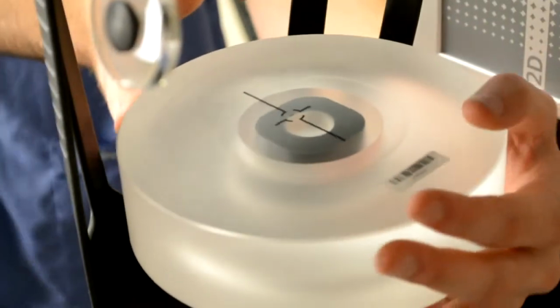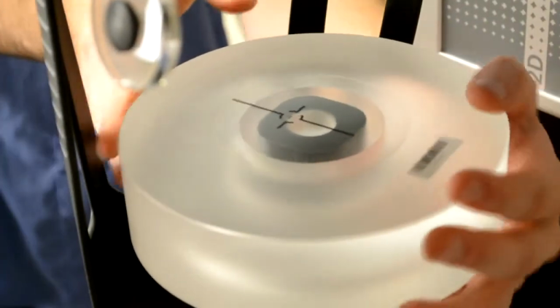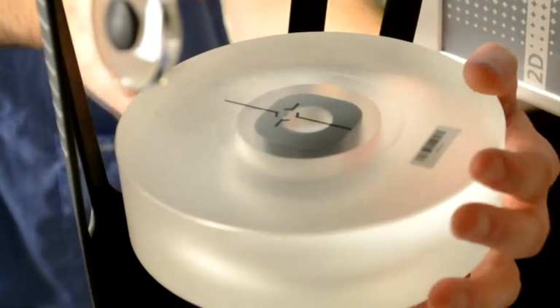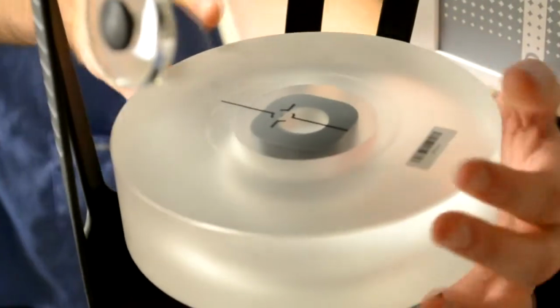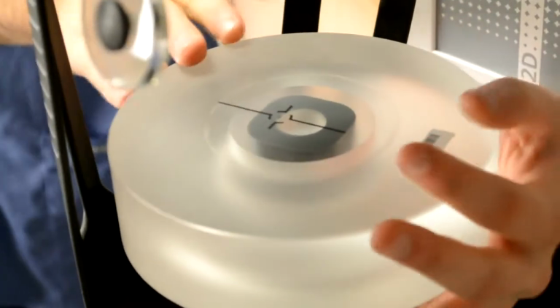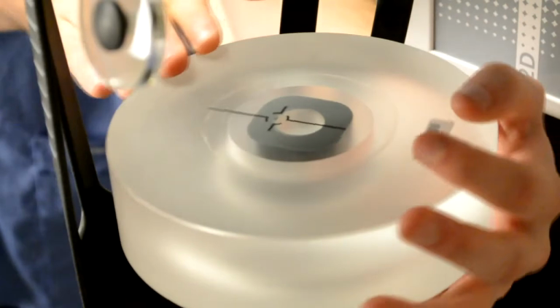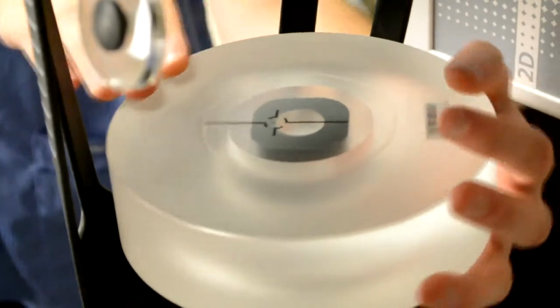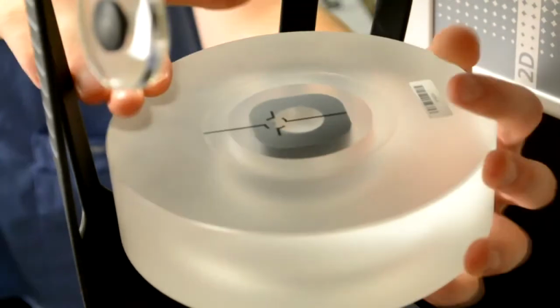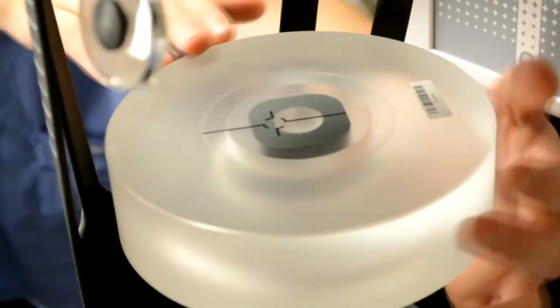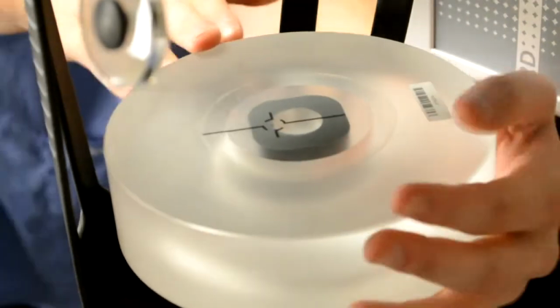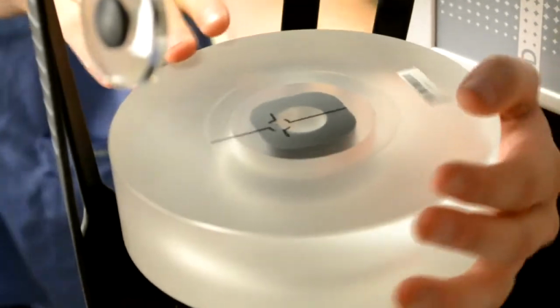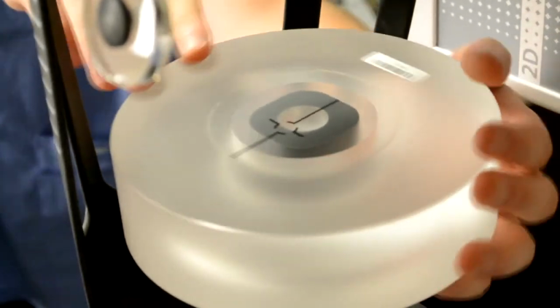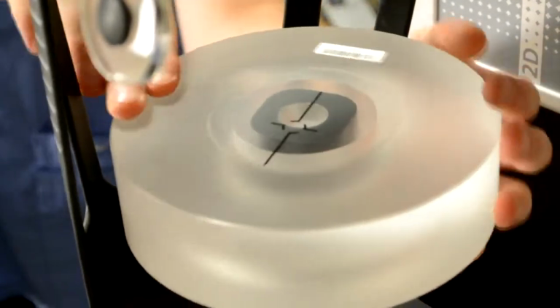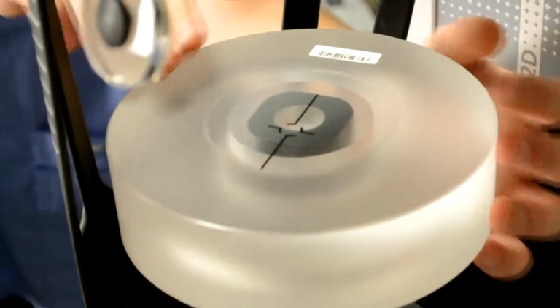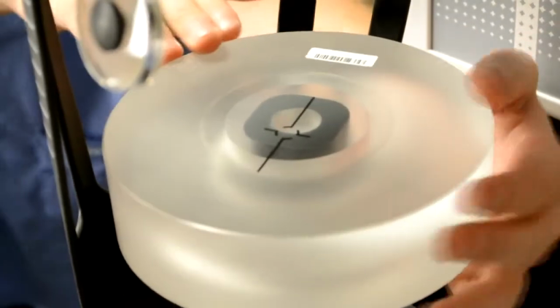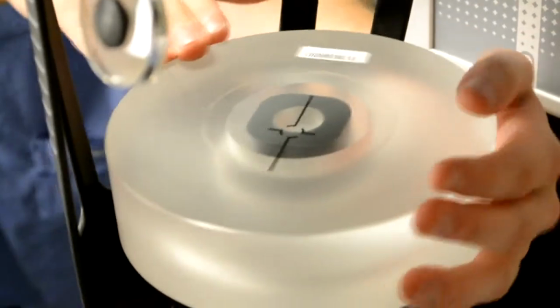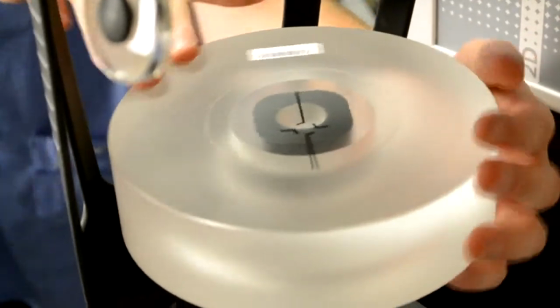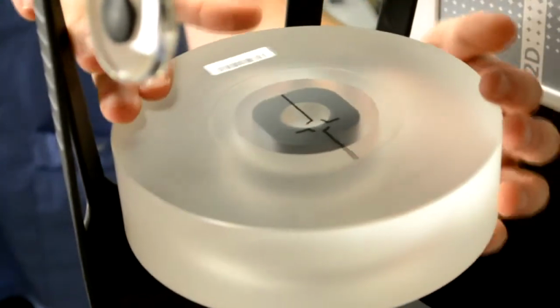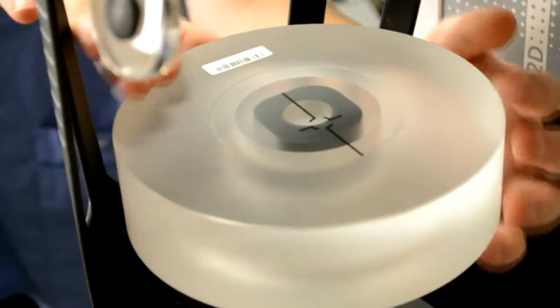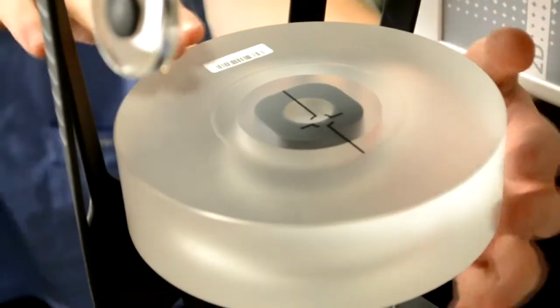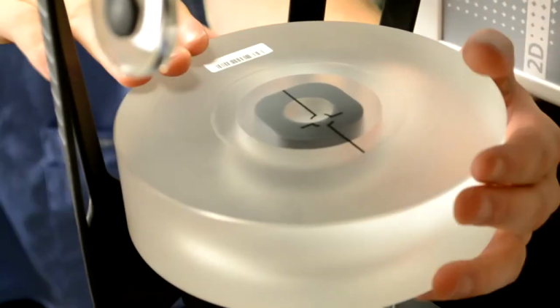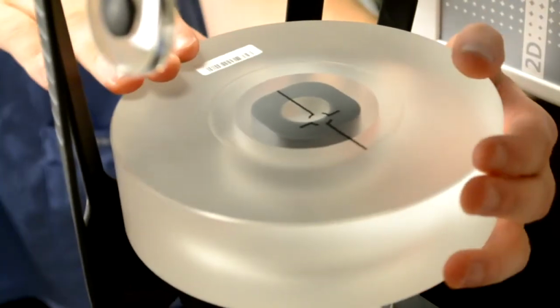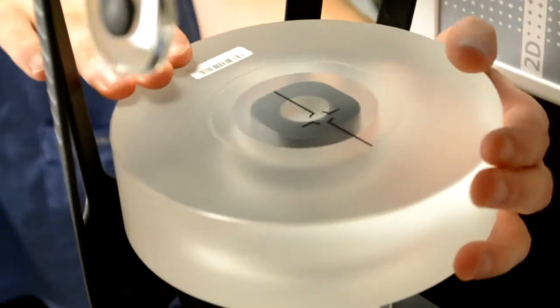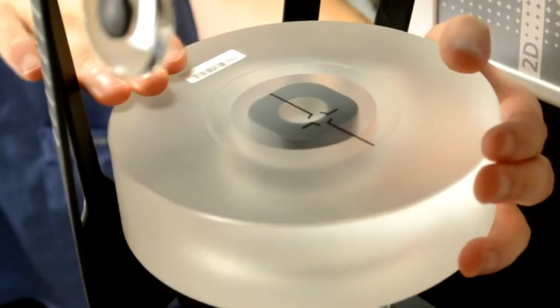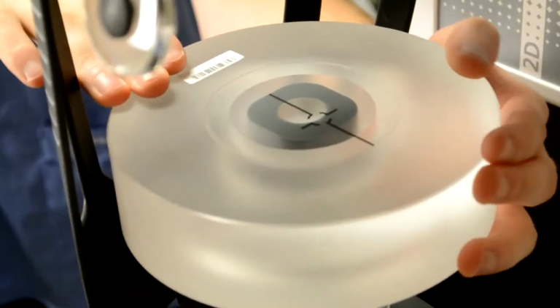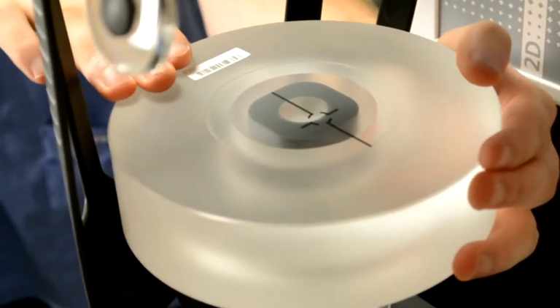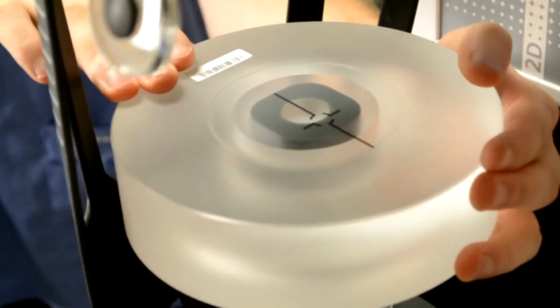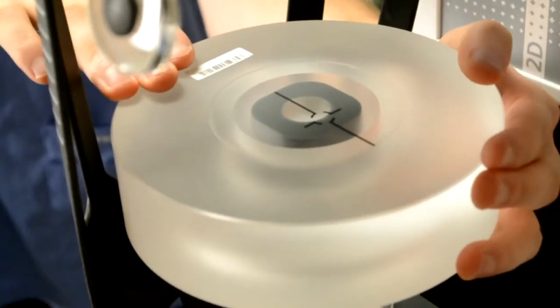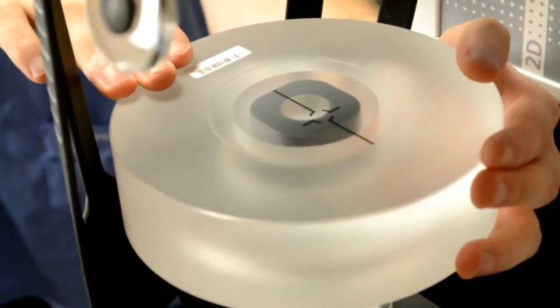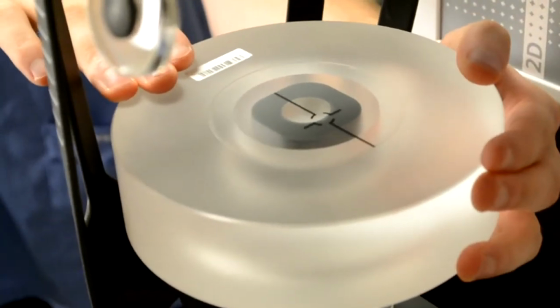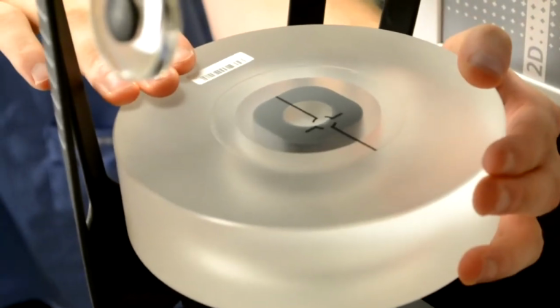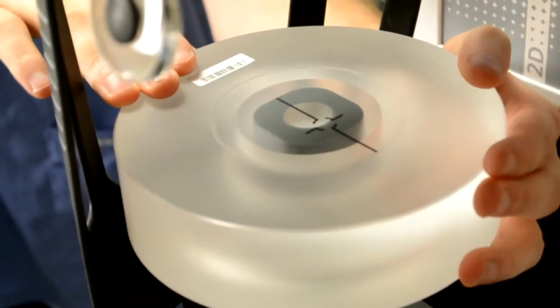Manually rotate the 3D test phantom to align with the markers on the patient positioning mask.